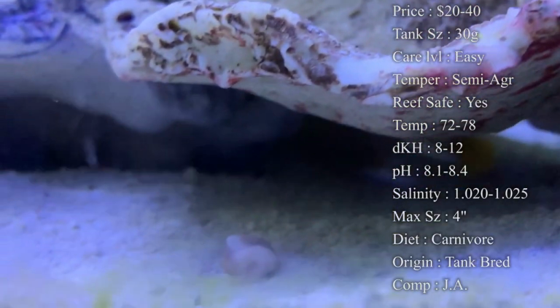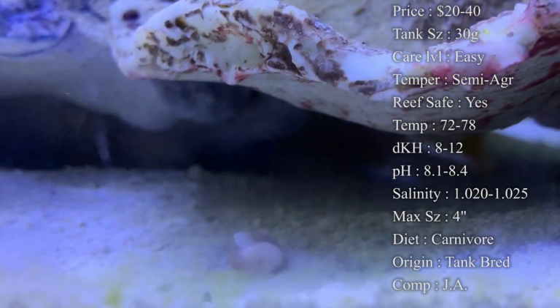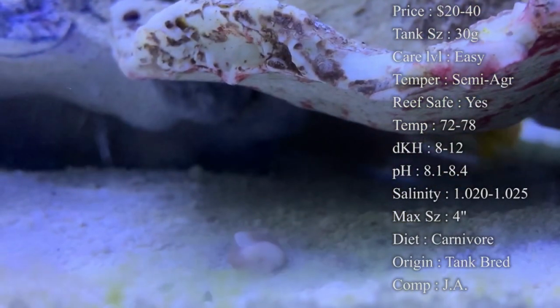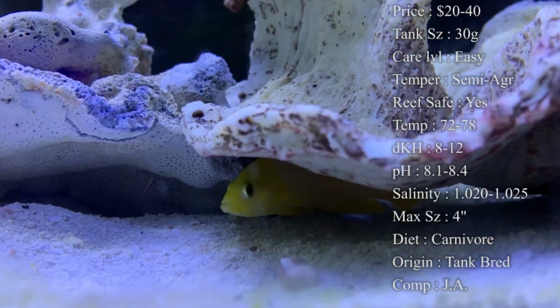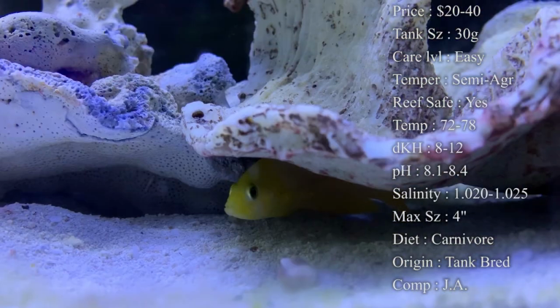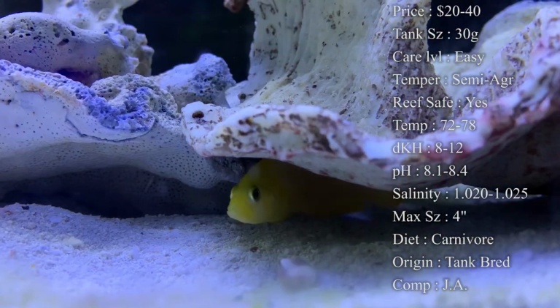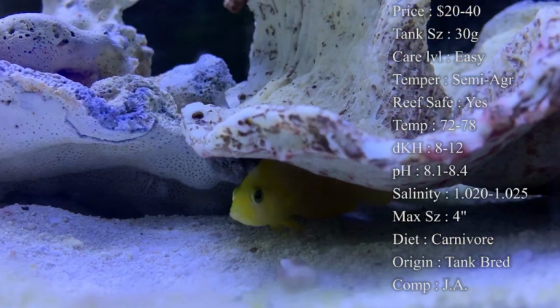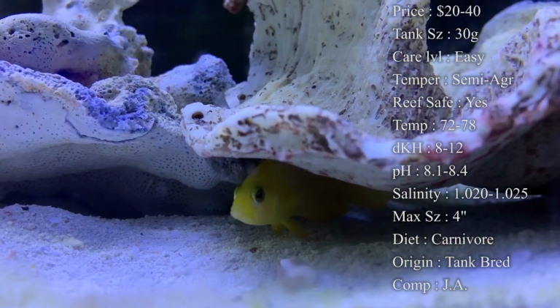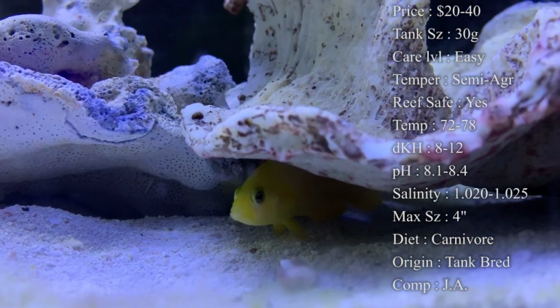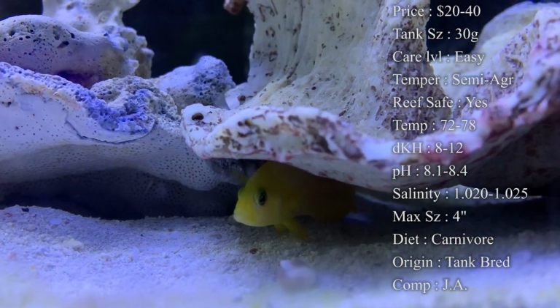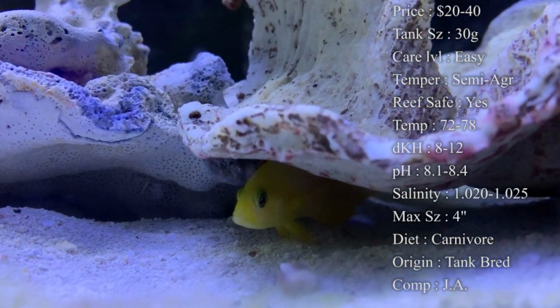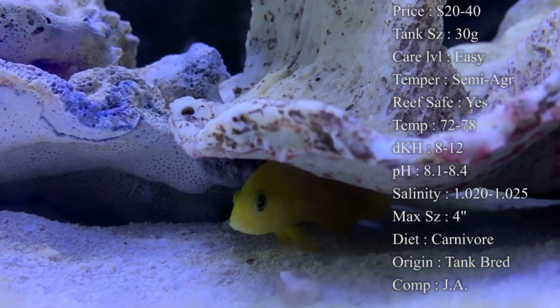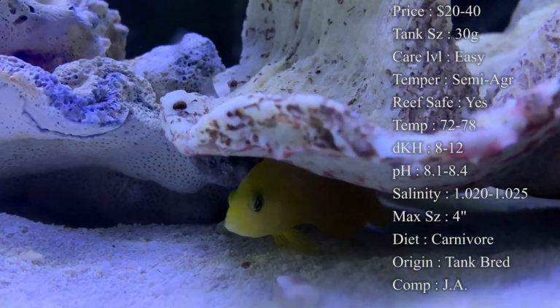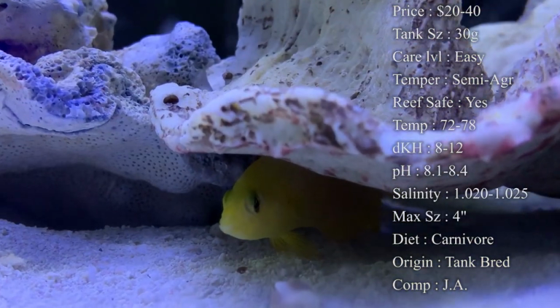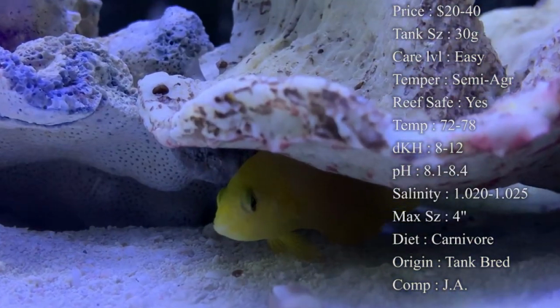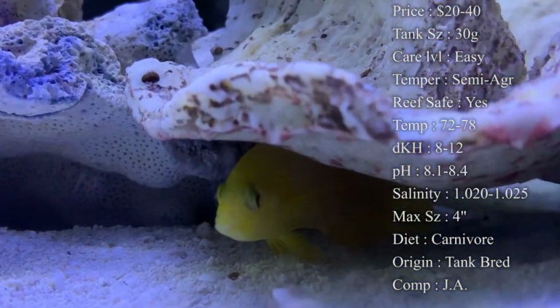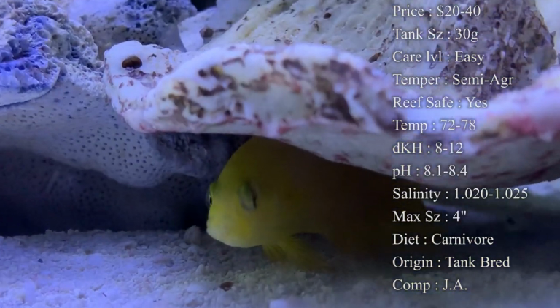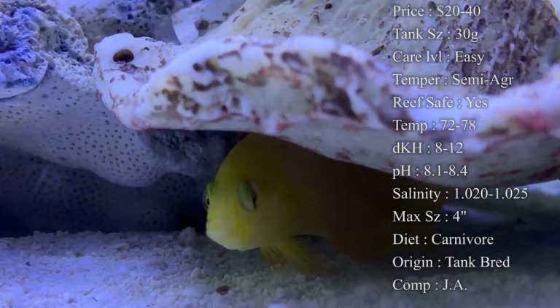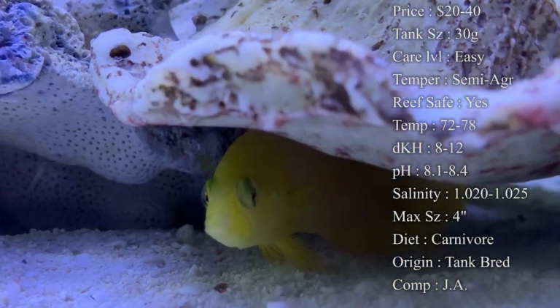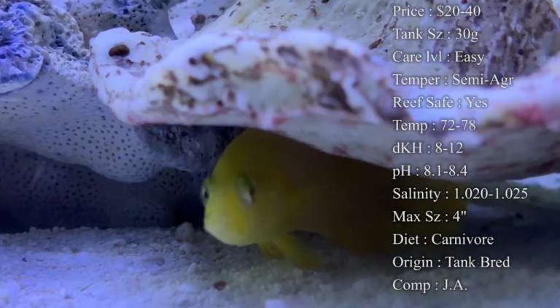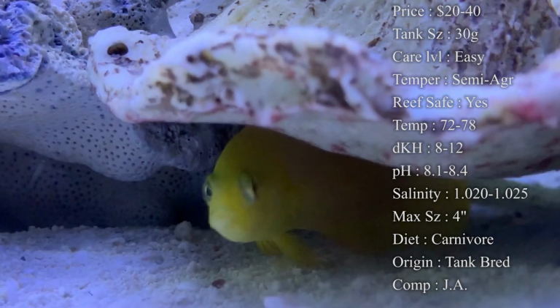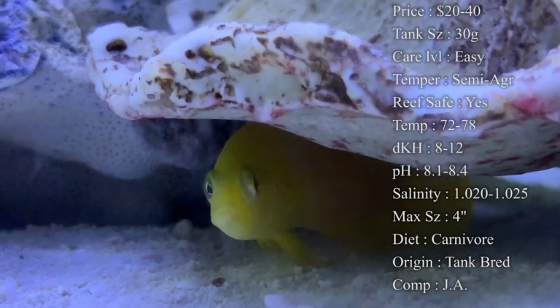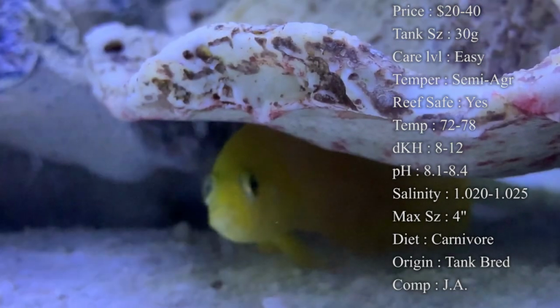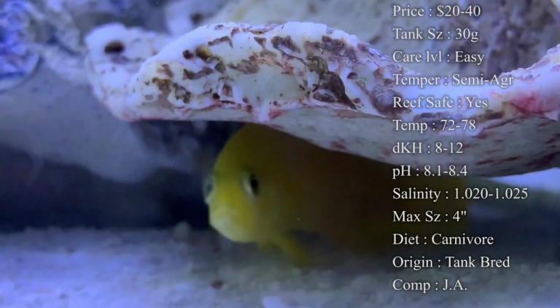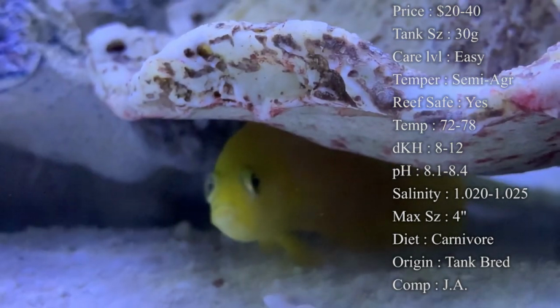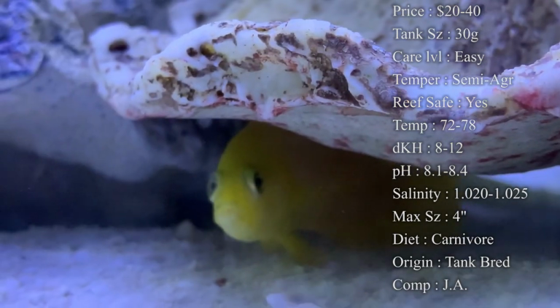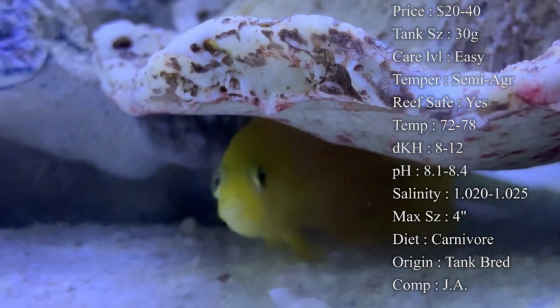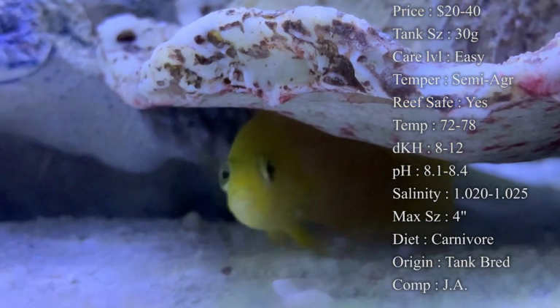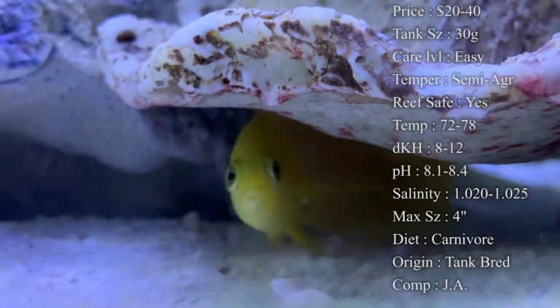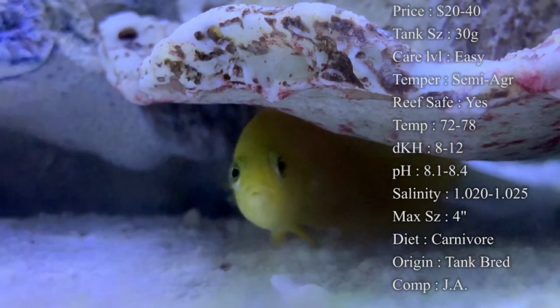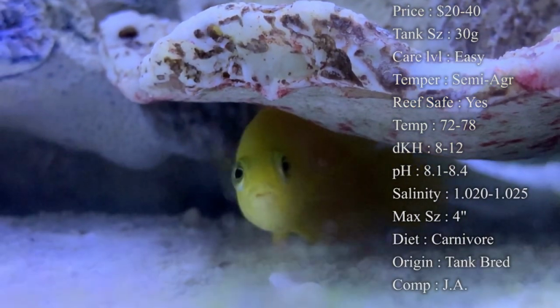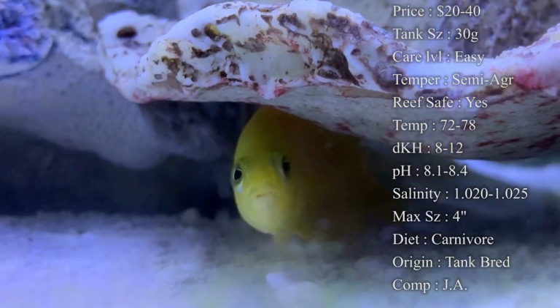Max size: they can get about four inches, so they're a pretty good-sized dottyback. Colors: they are a very bright yellow.